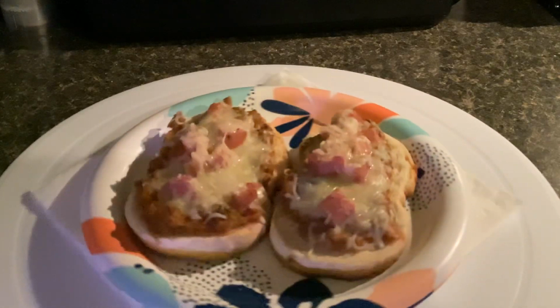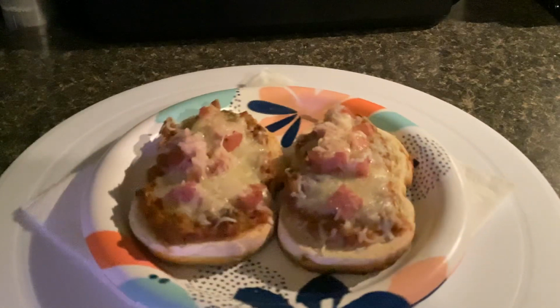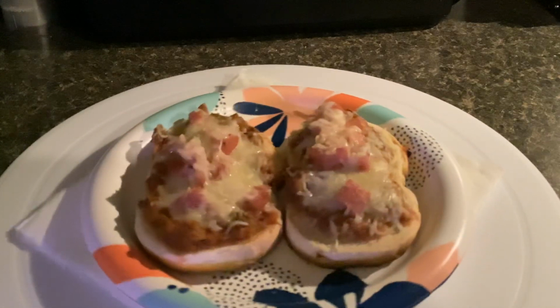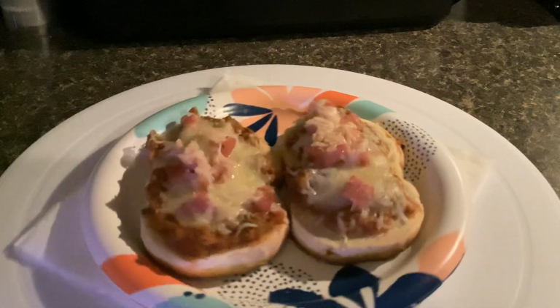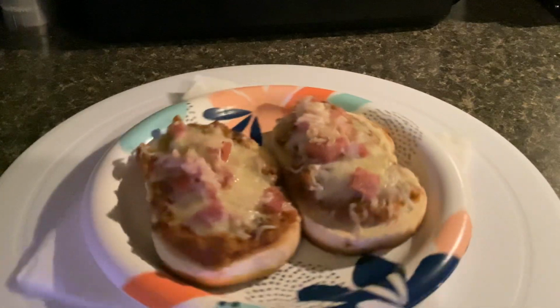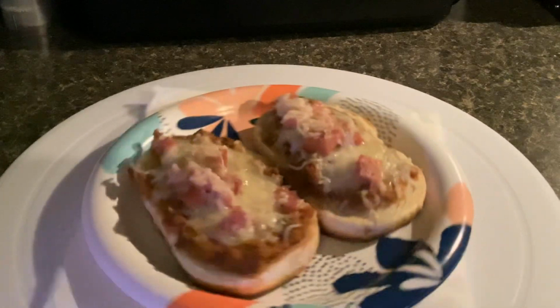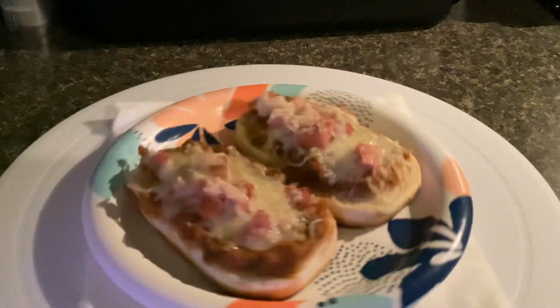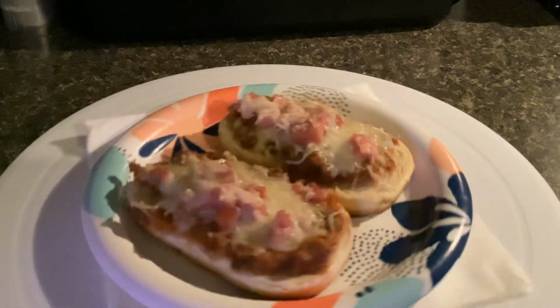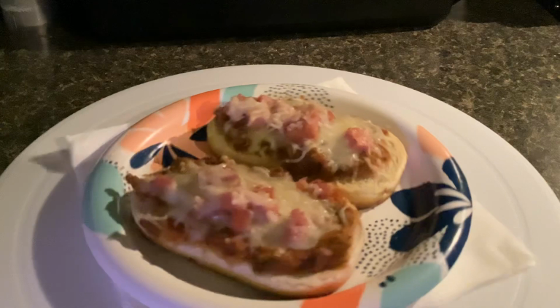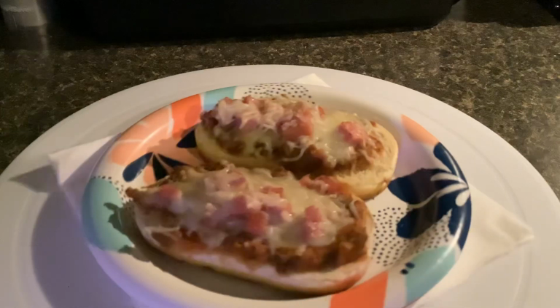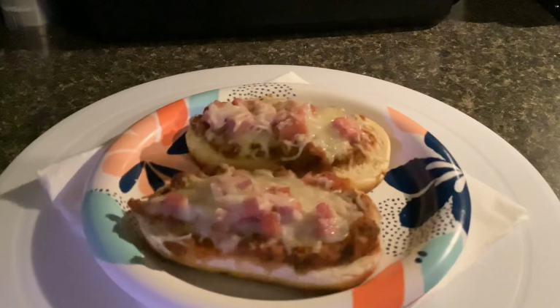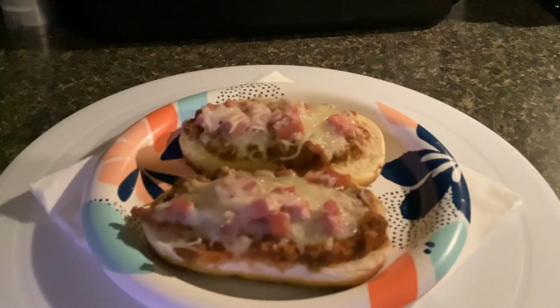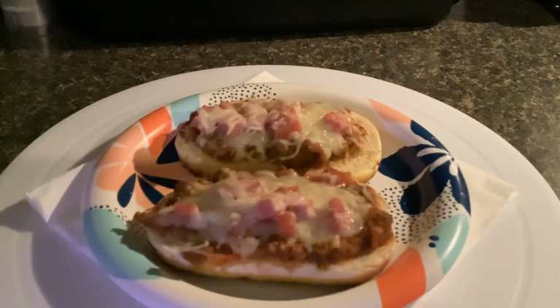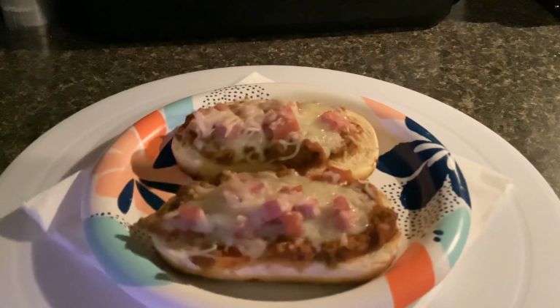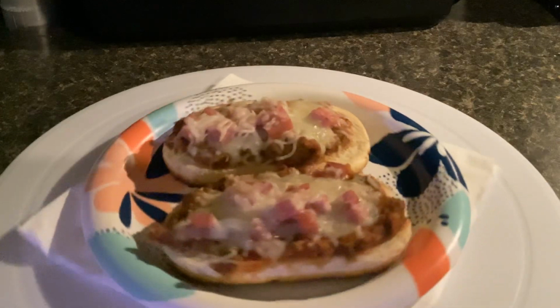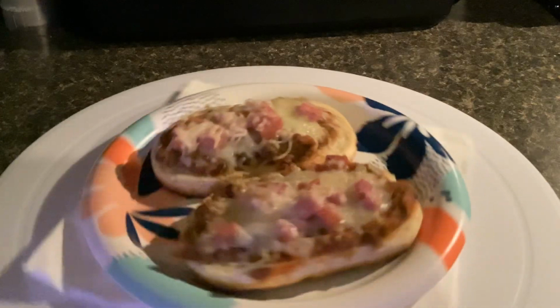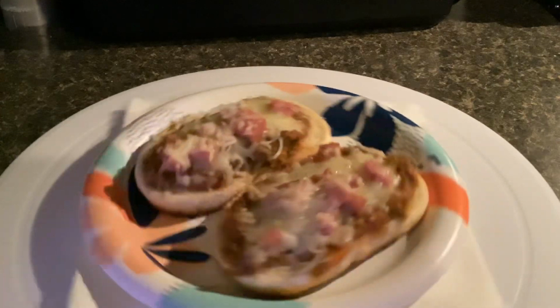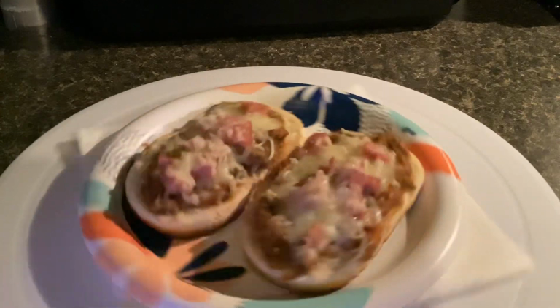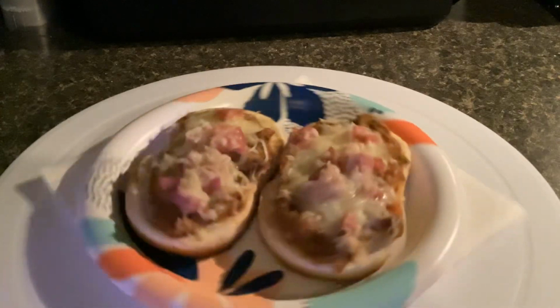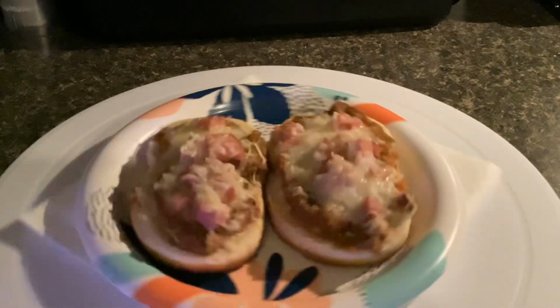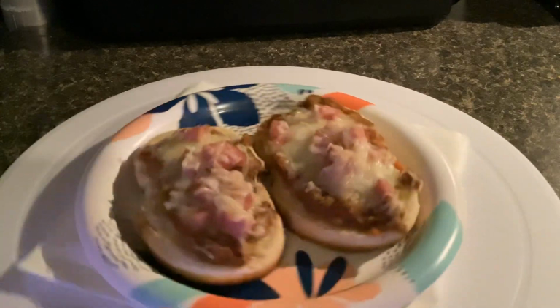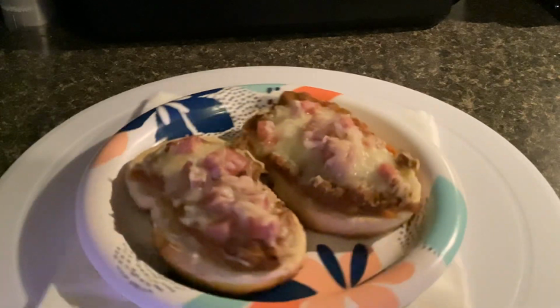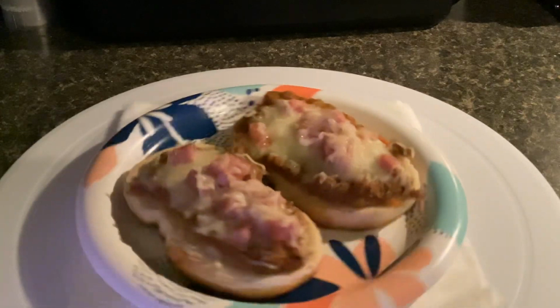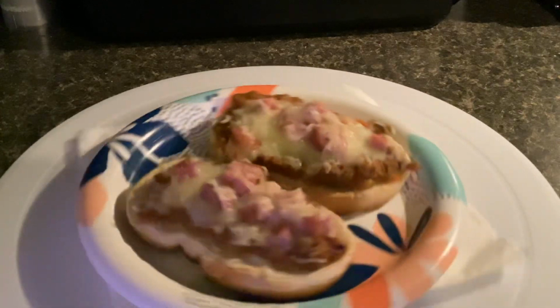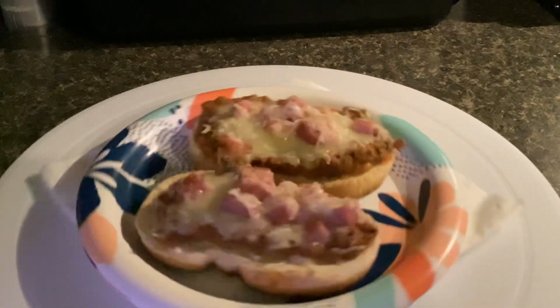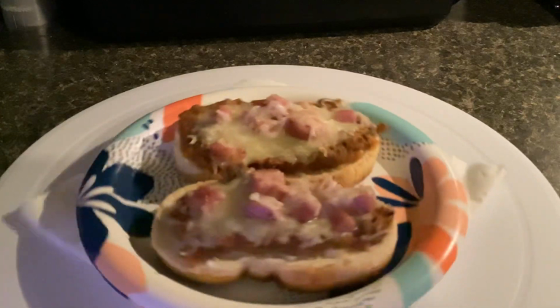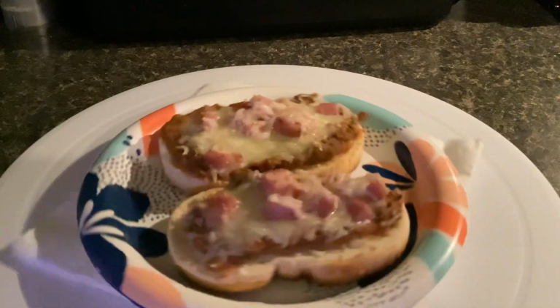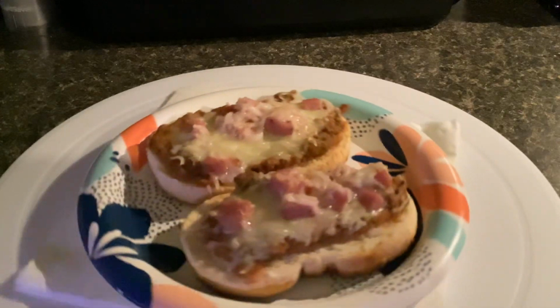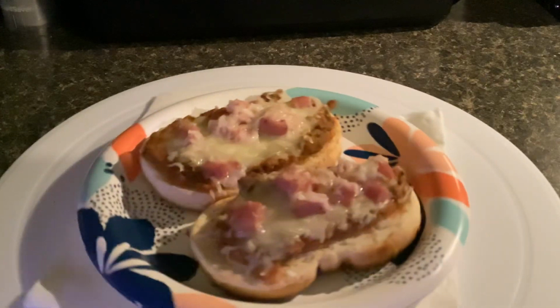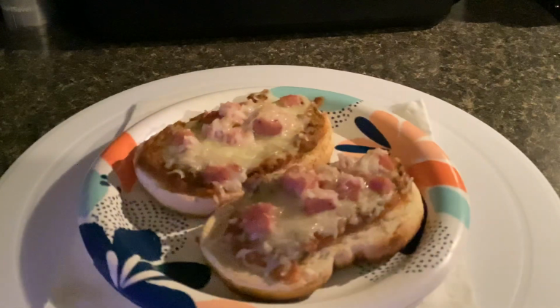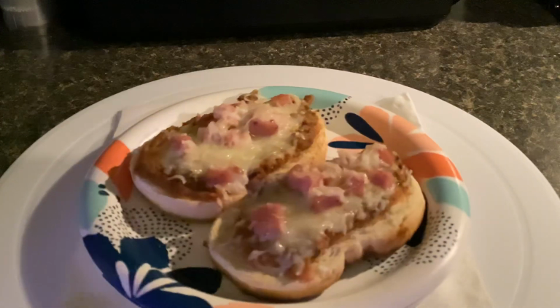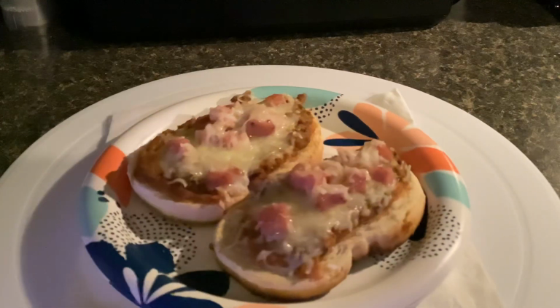Hmm, doesn't that look delicious? And let me tell you what, it smells really good also.